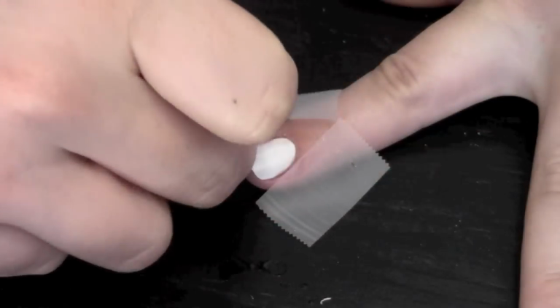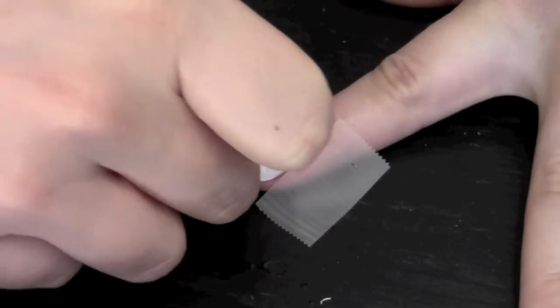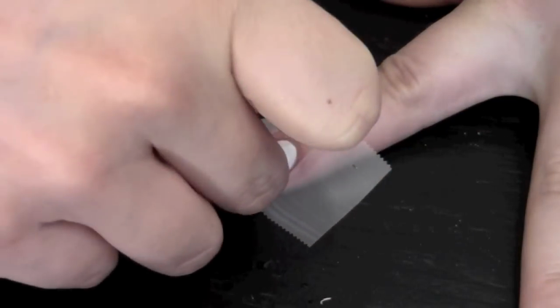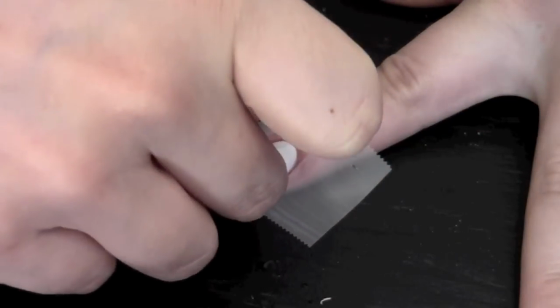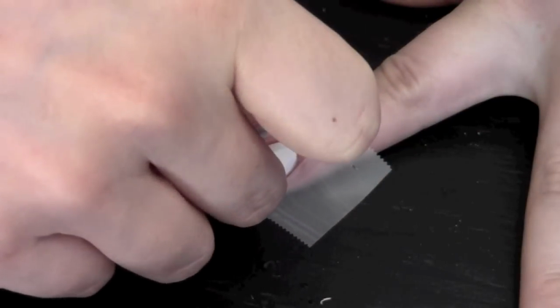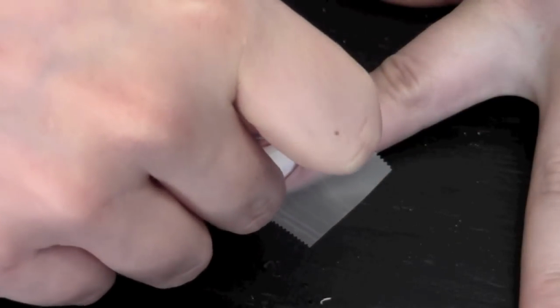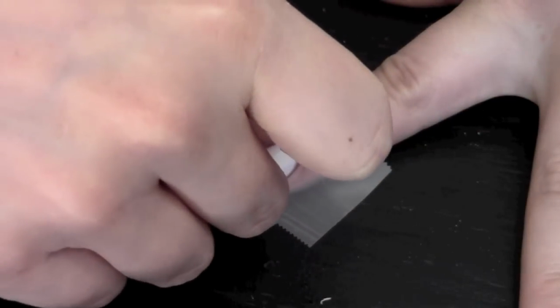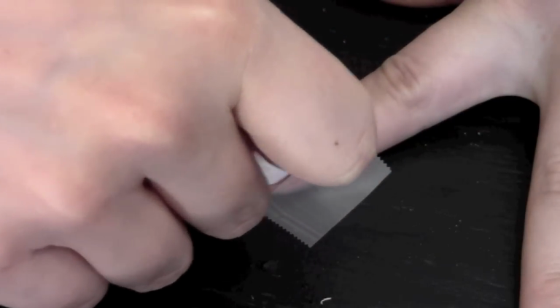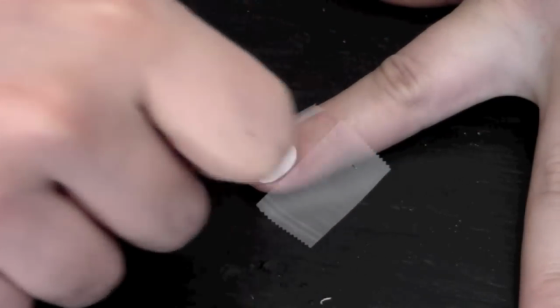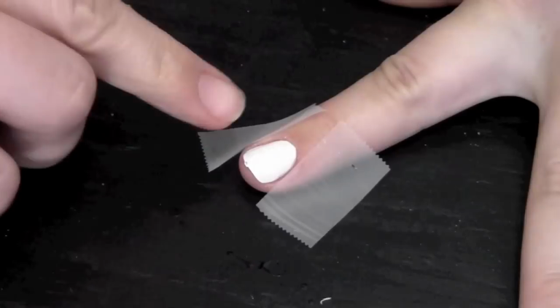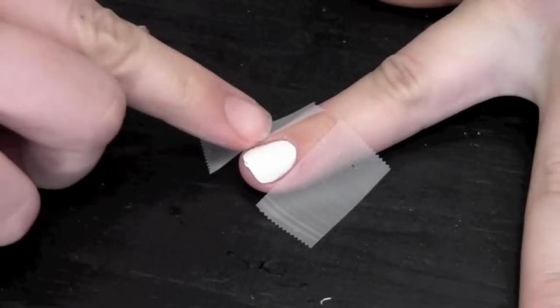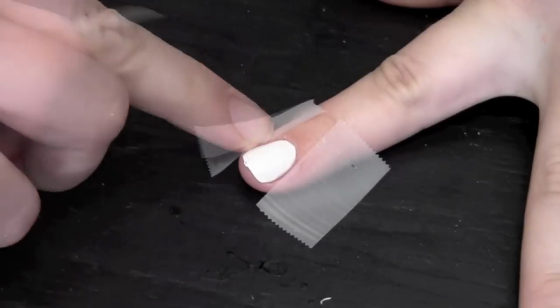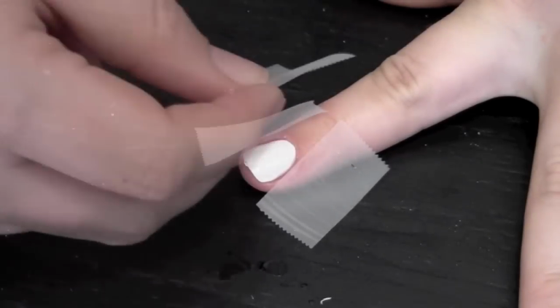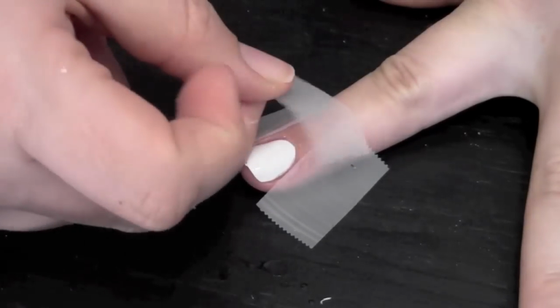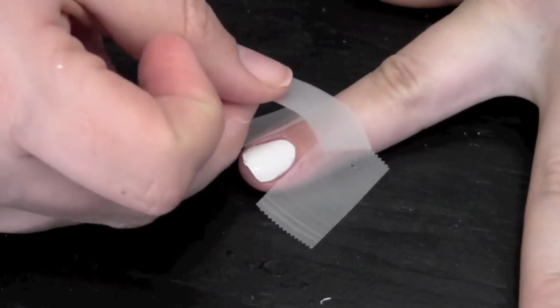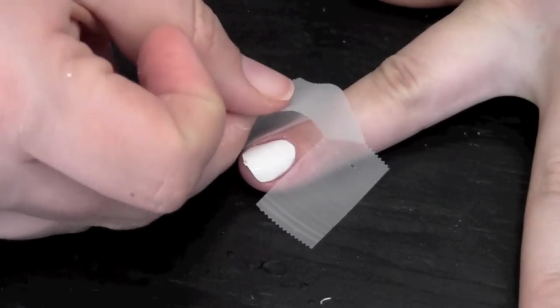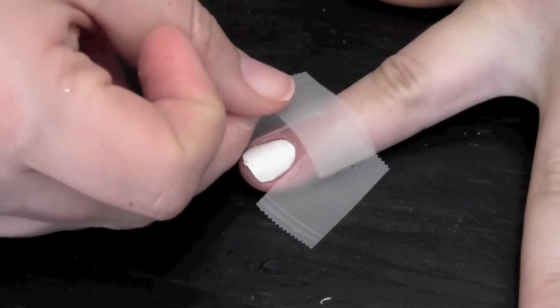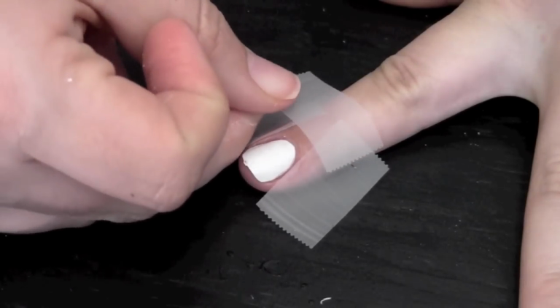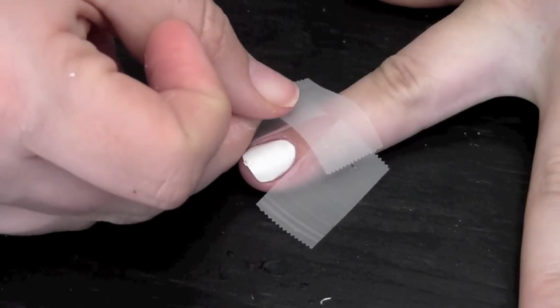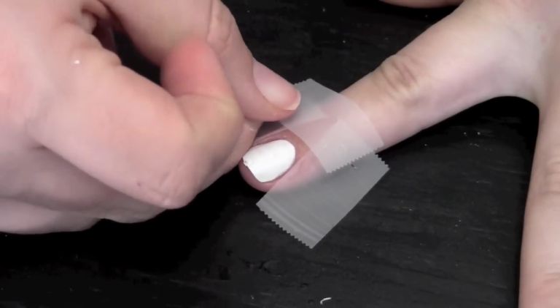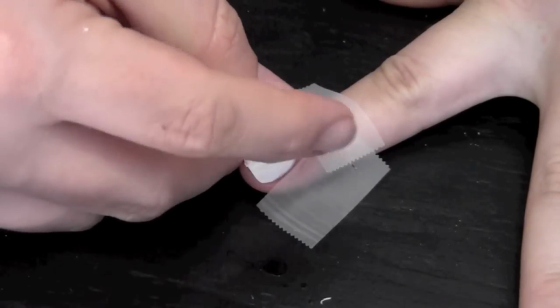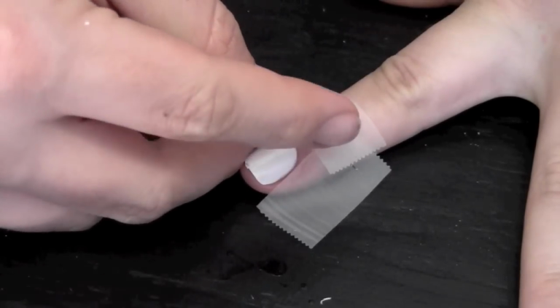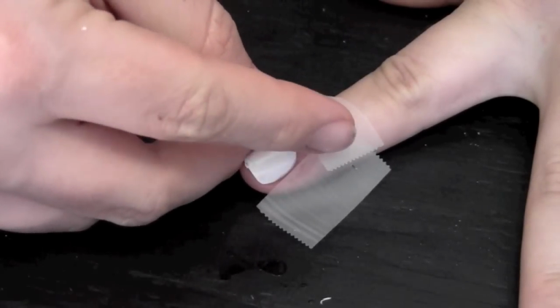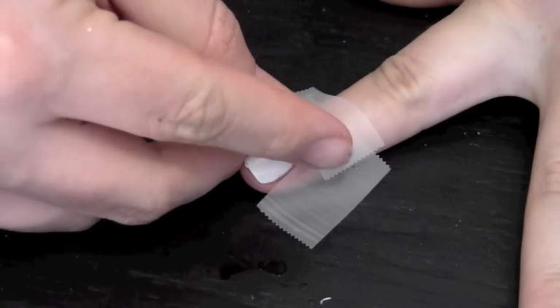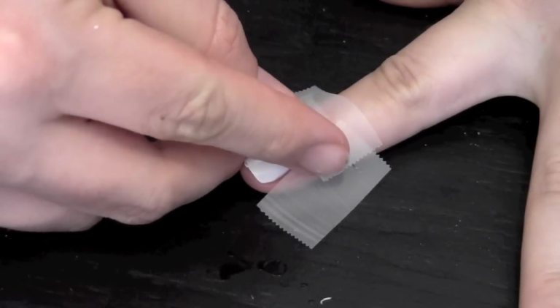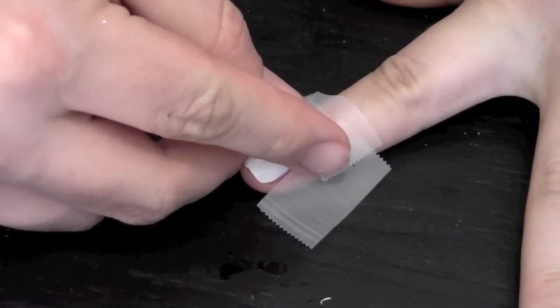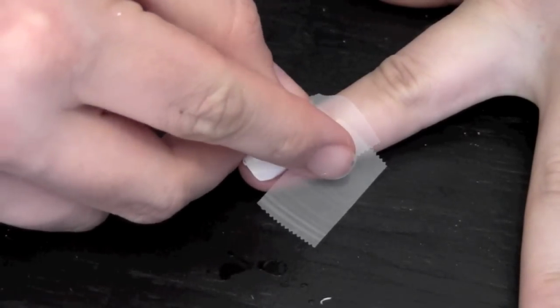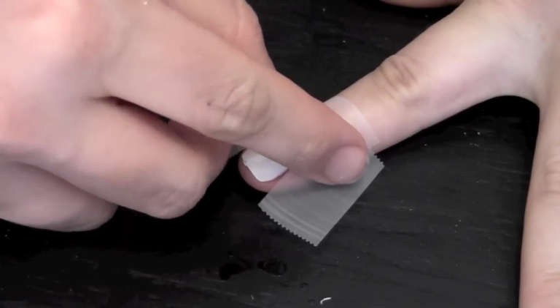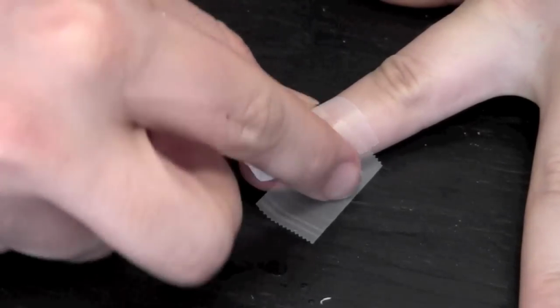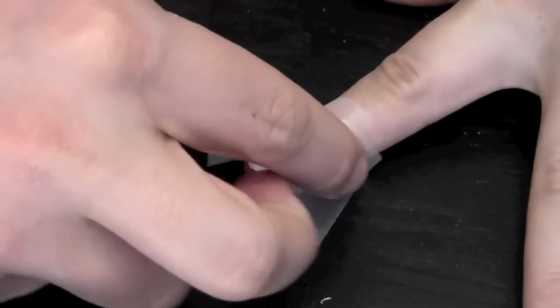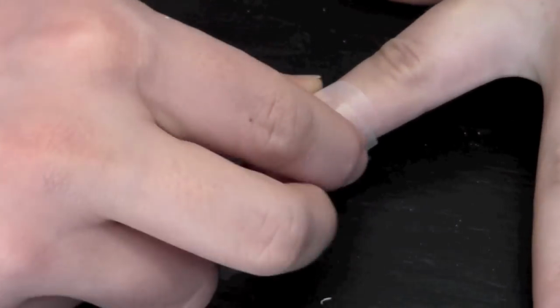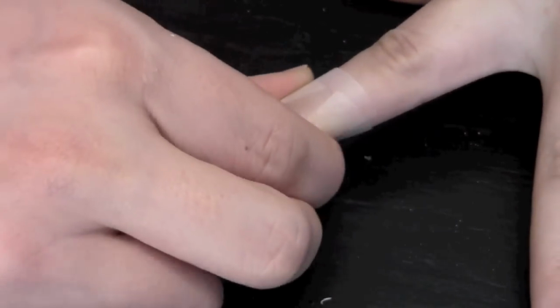While your polish is drying, take three pieces of tape and wrap them around your nail. This is to help the cleanup process.